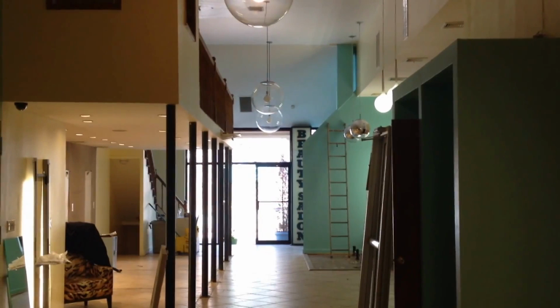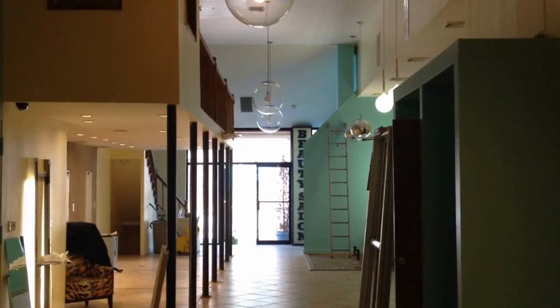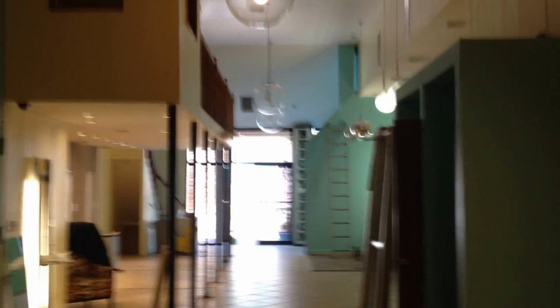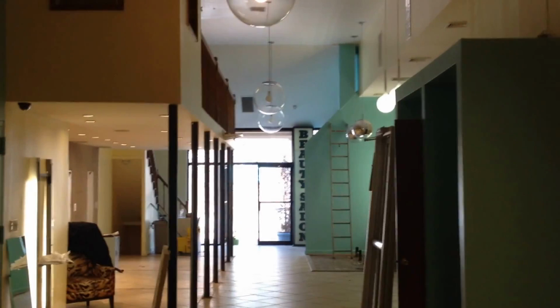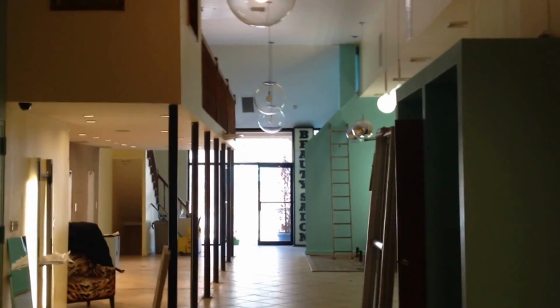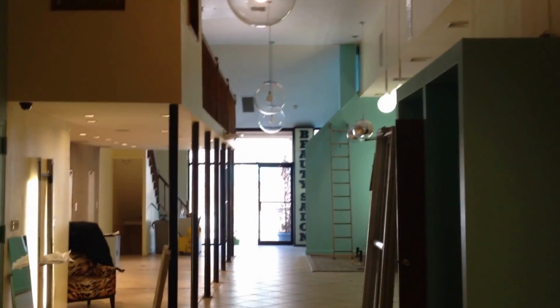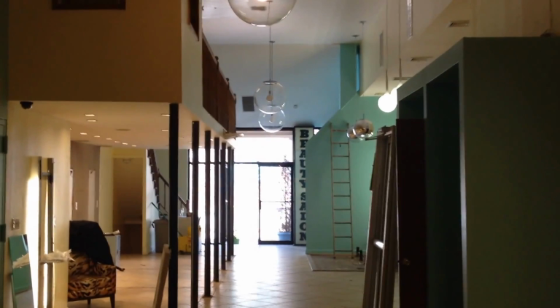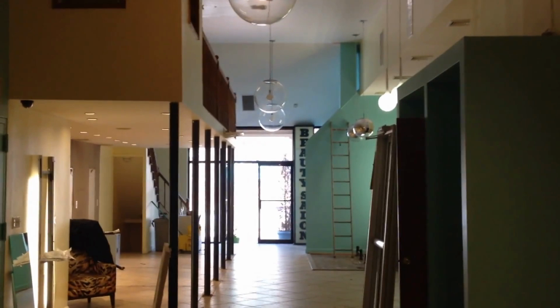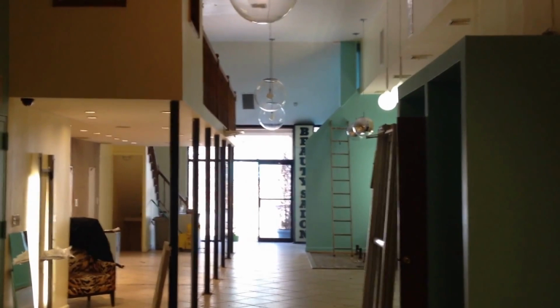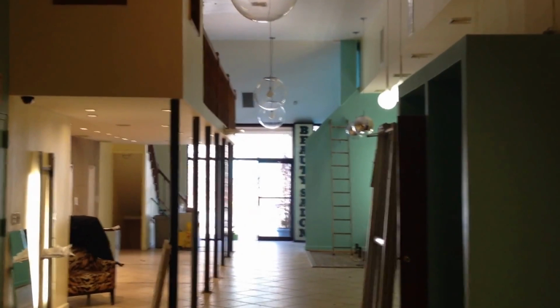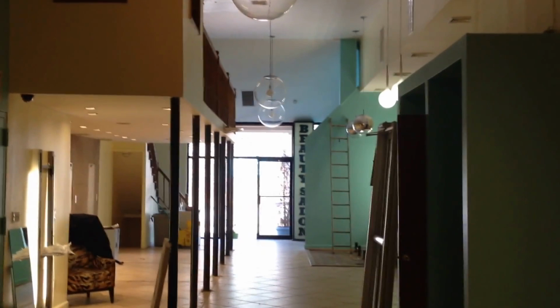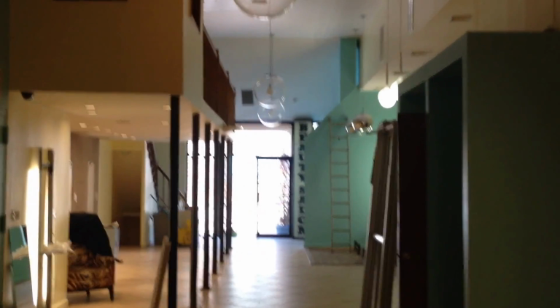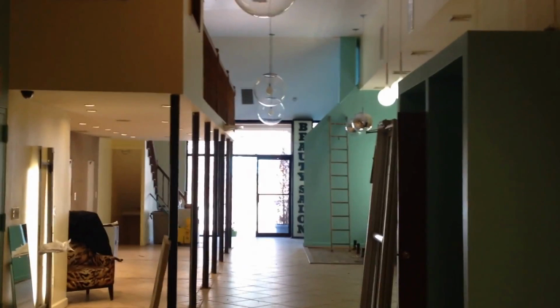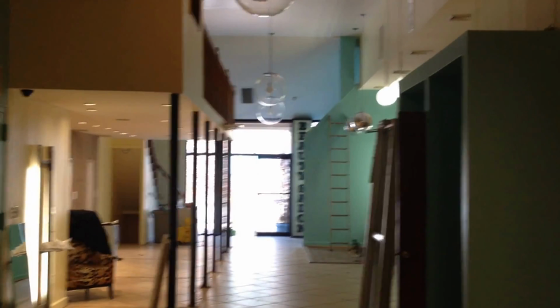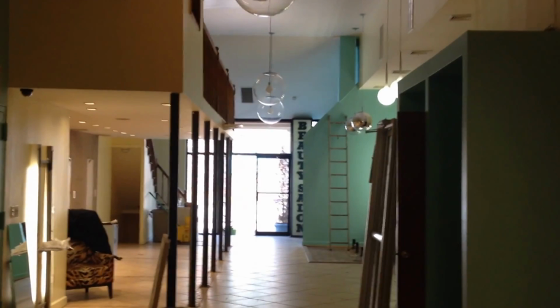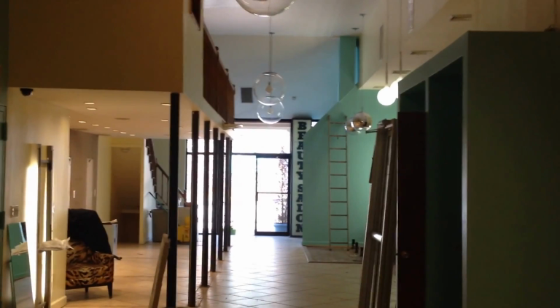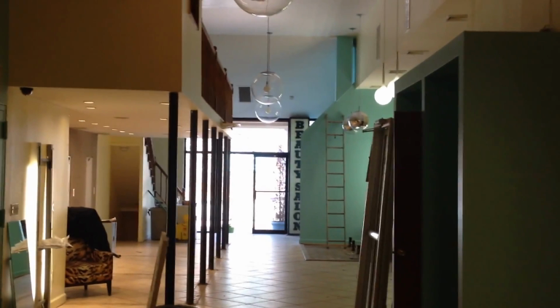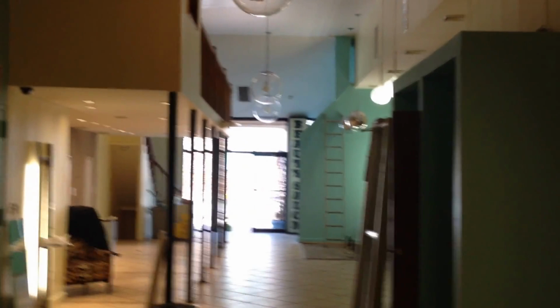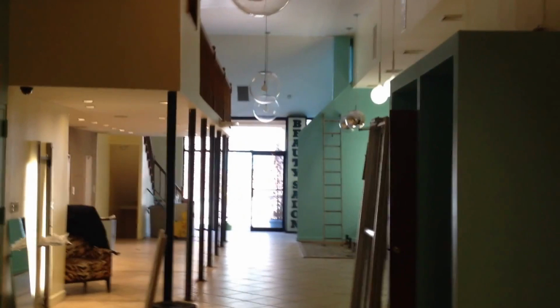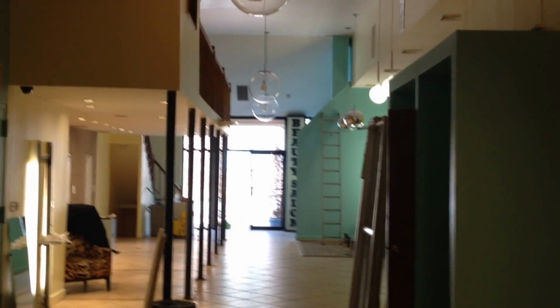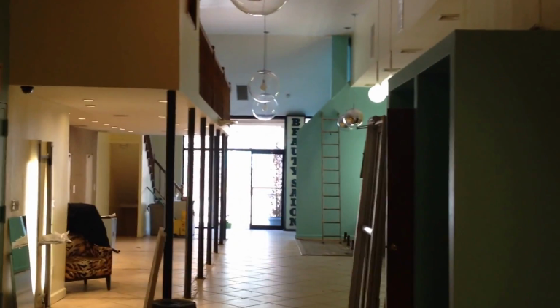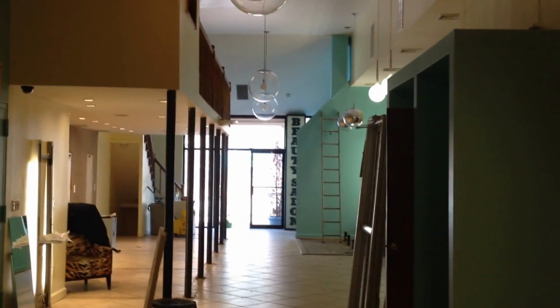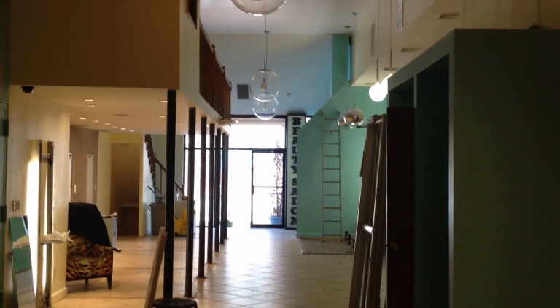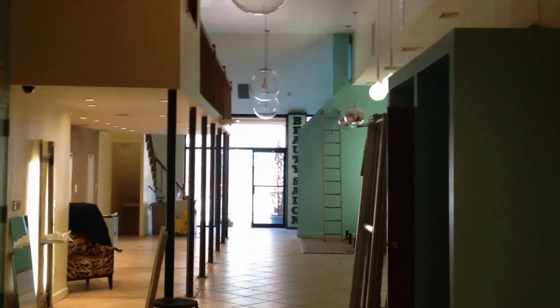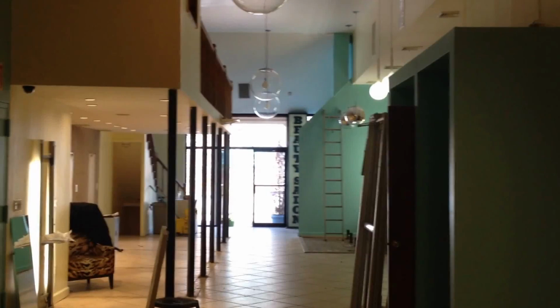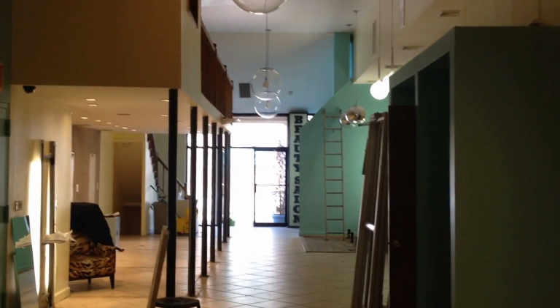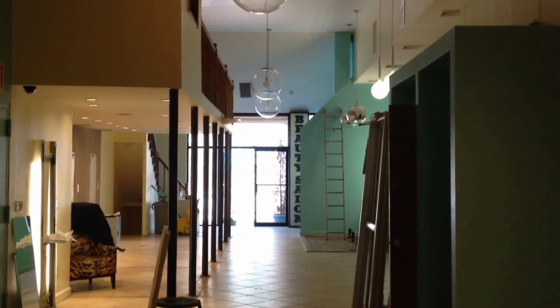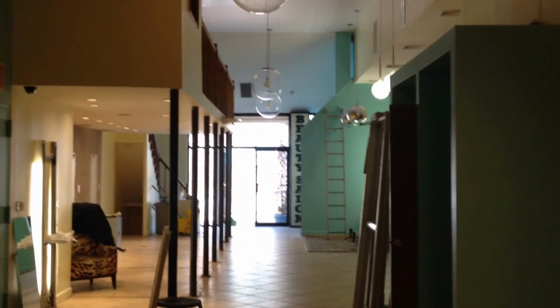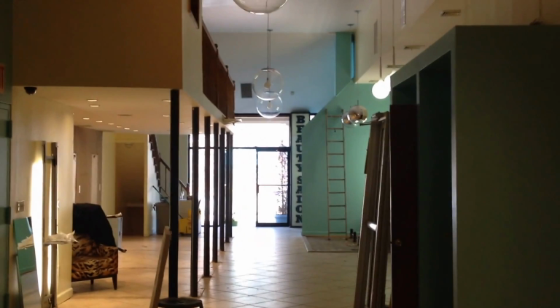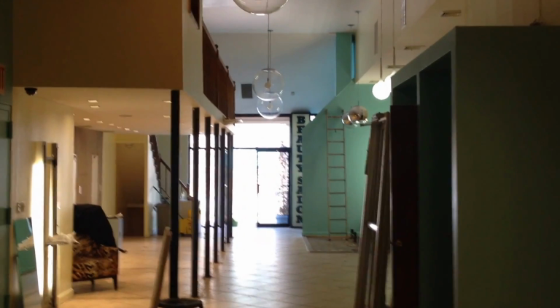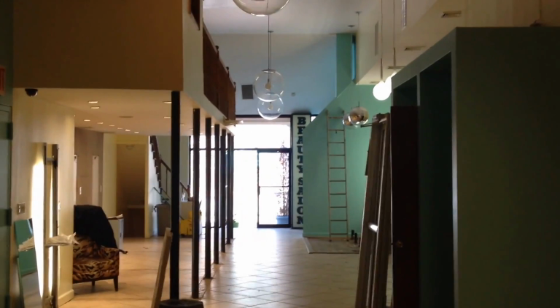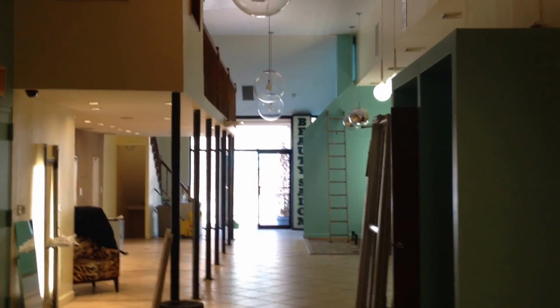Hi, this is Brian M. Curran from draftingservices.com and I'm shooting a video of the project site I'm at today.